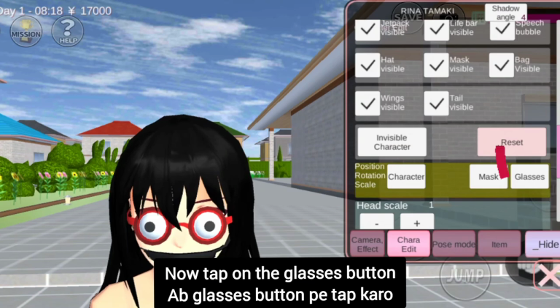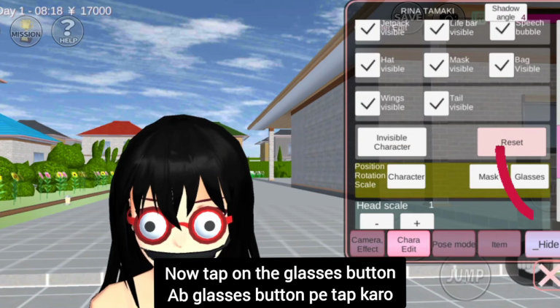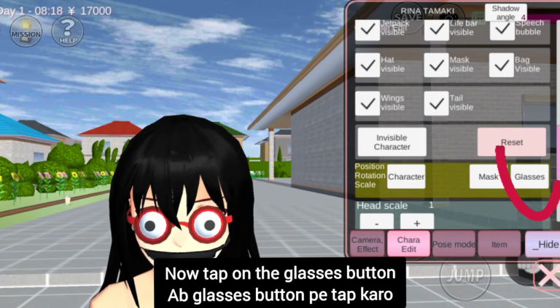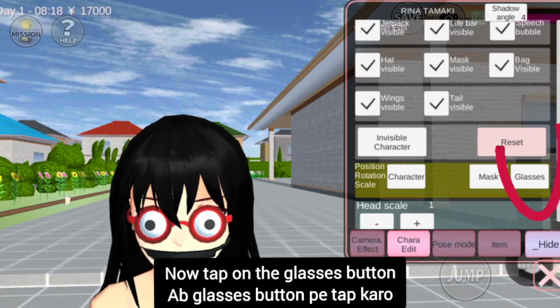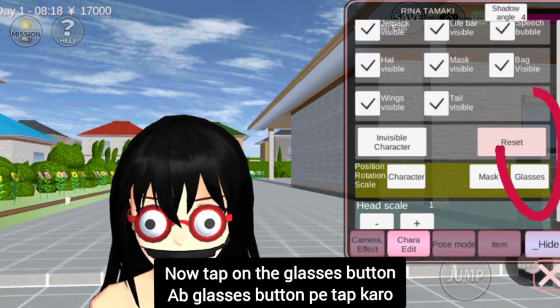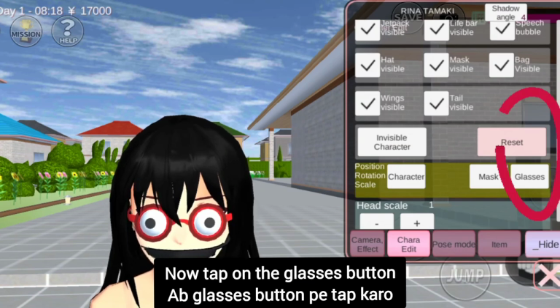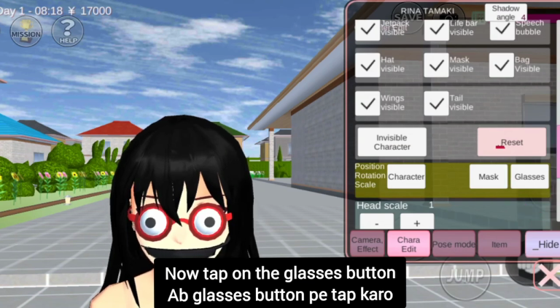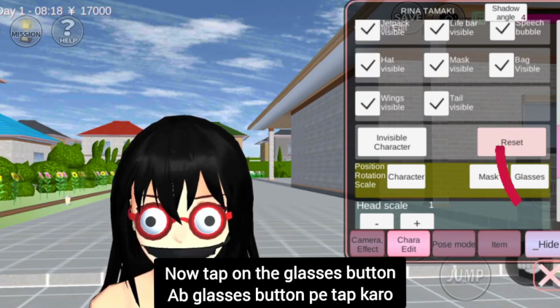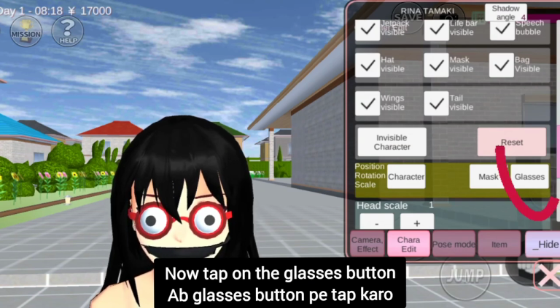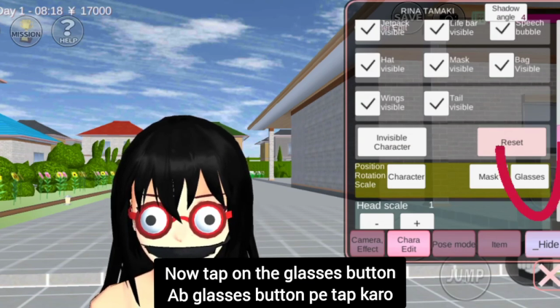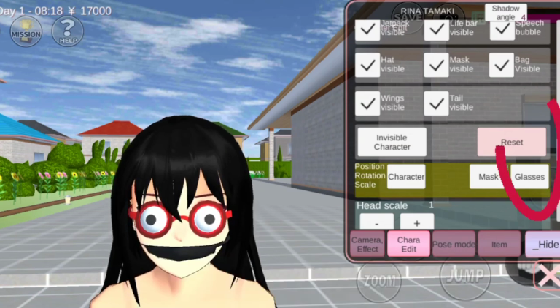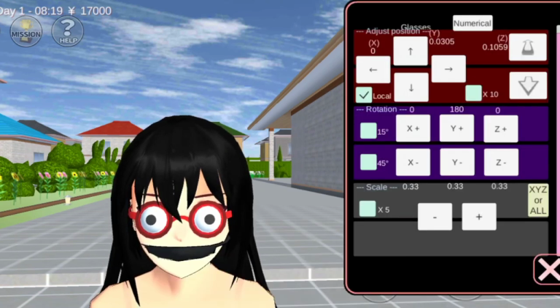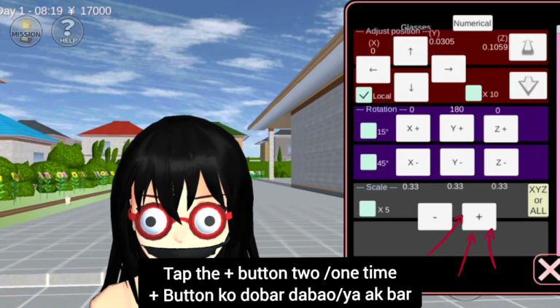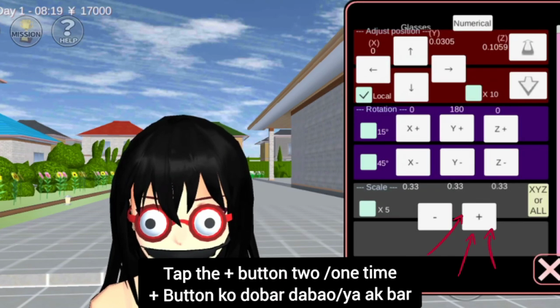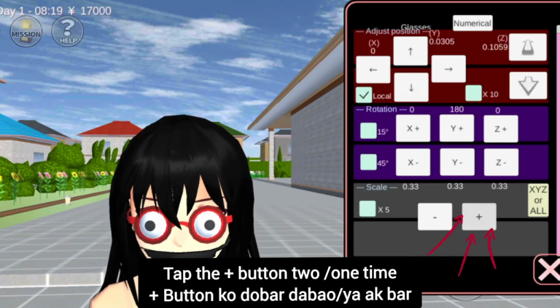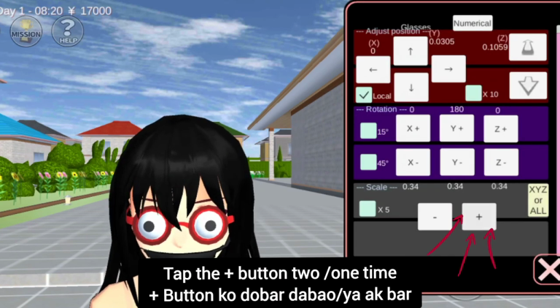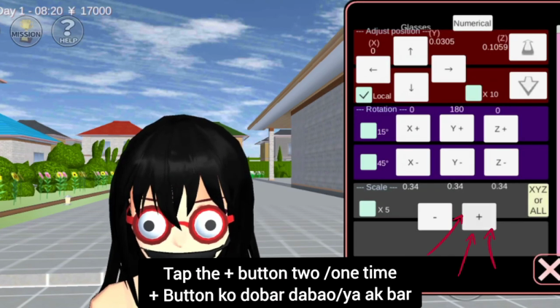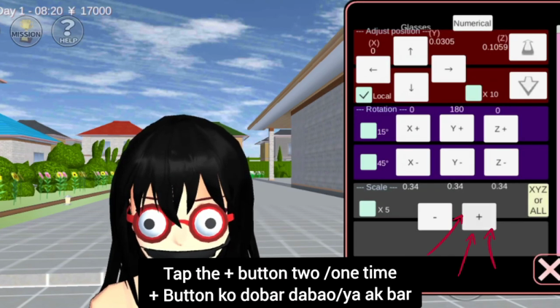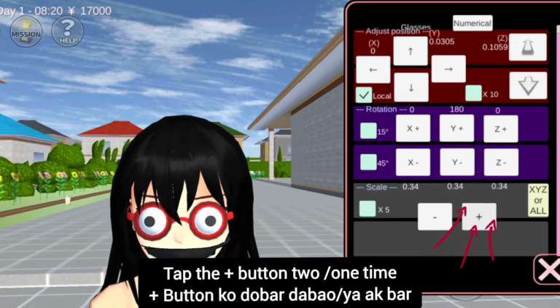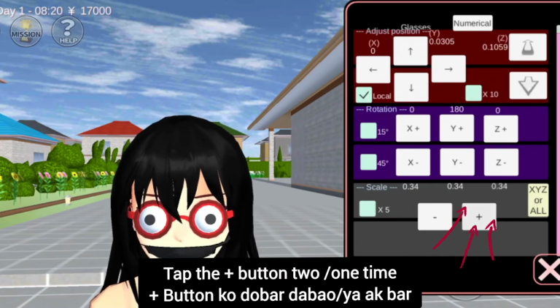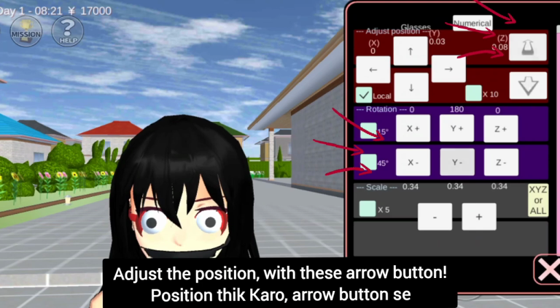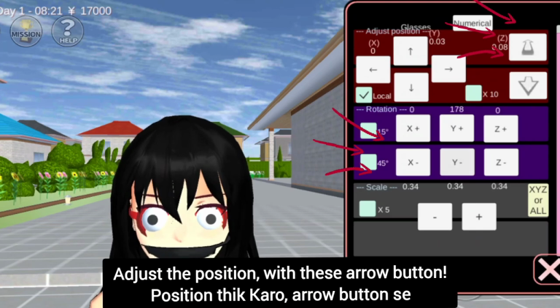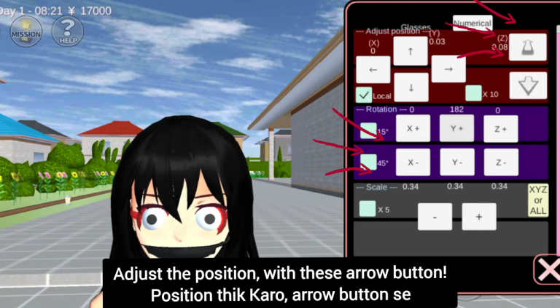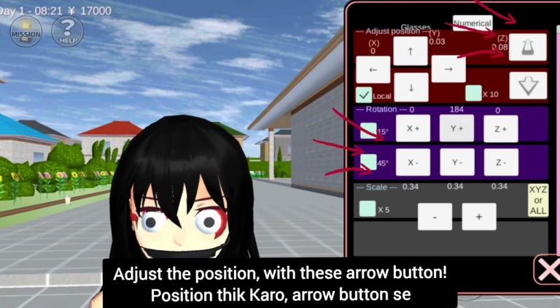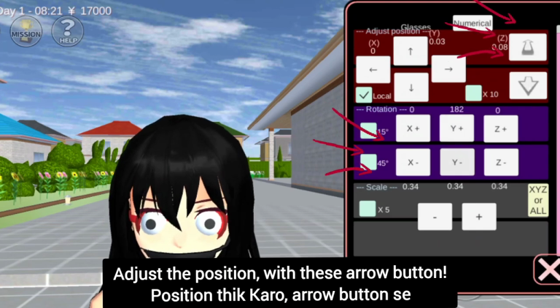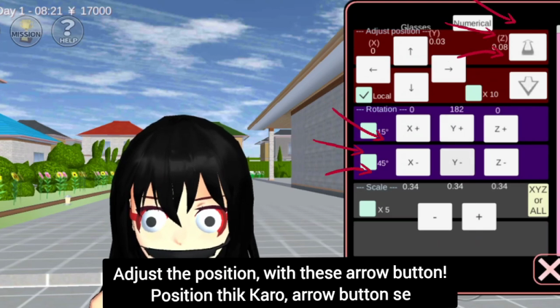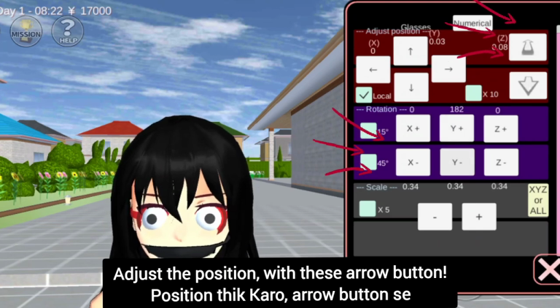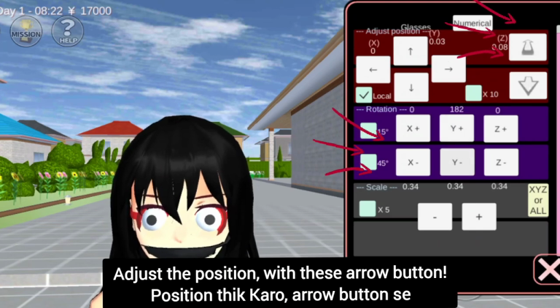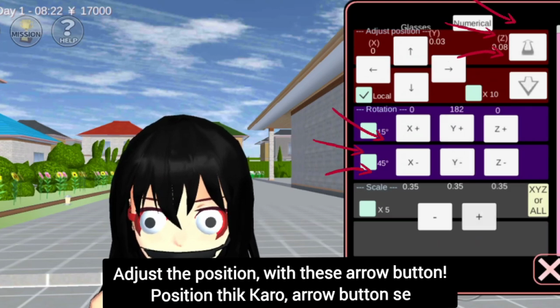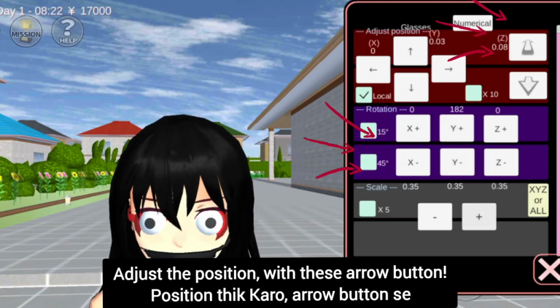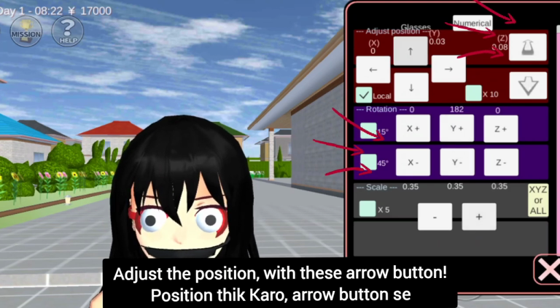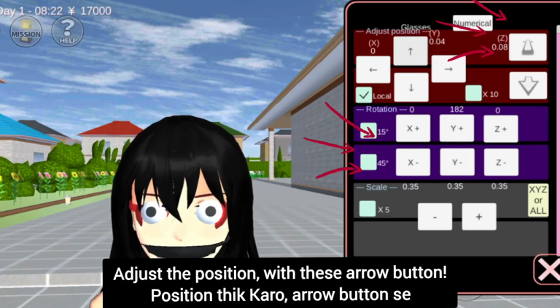Now tap on the glasses button. Tap the plus button 2 times. And adjust the position with the zero button.